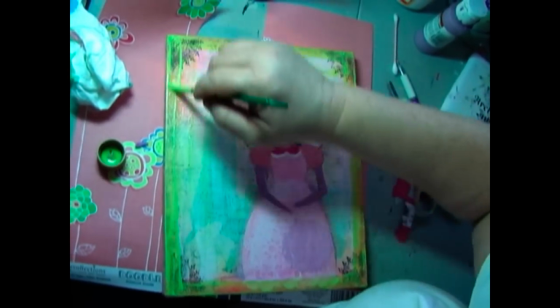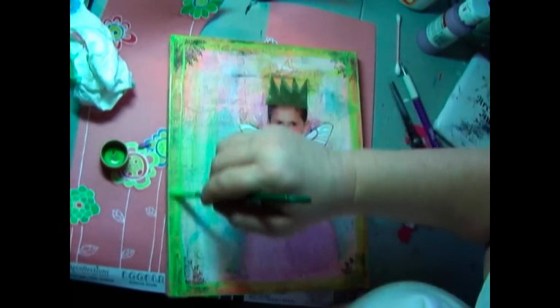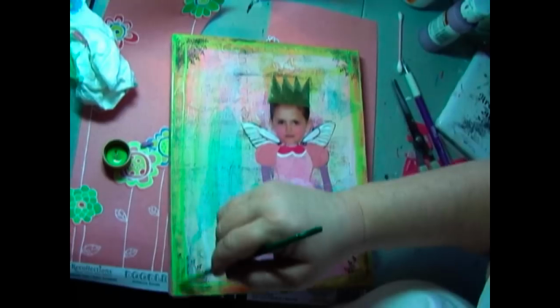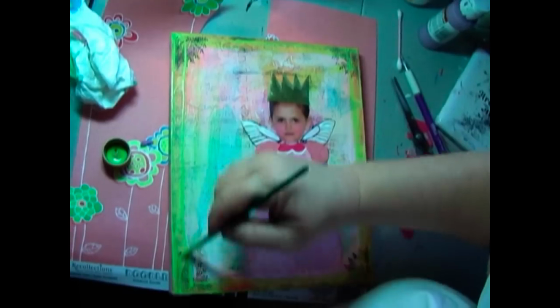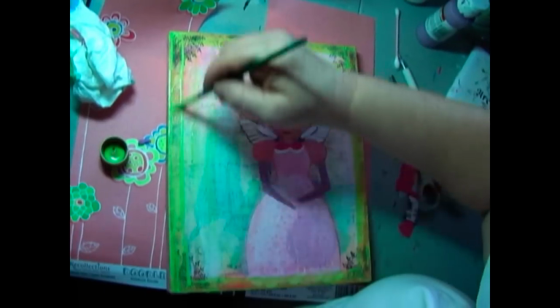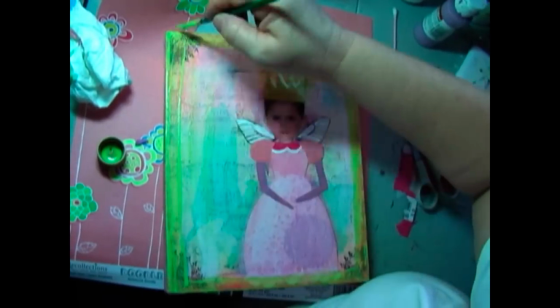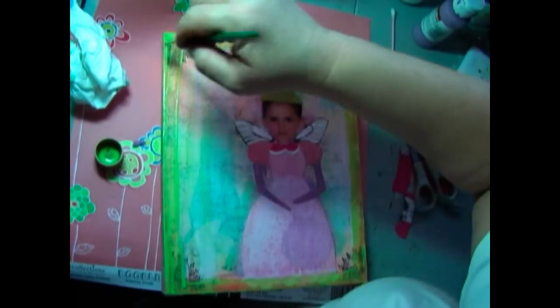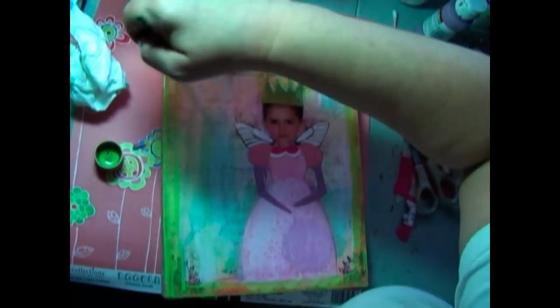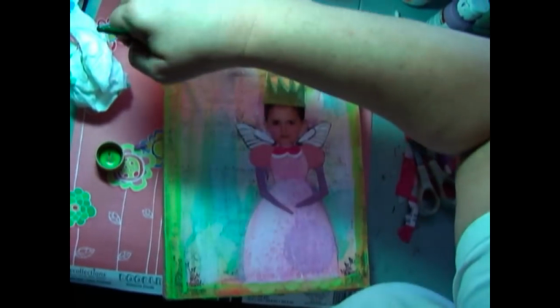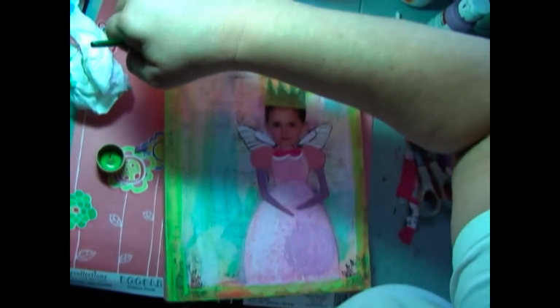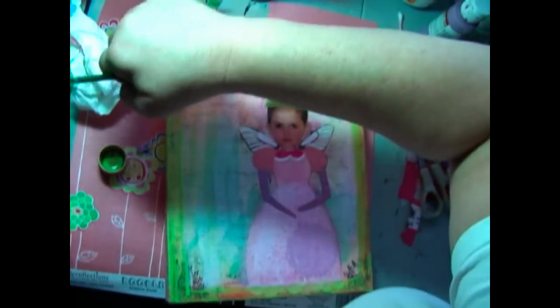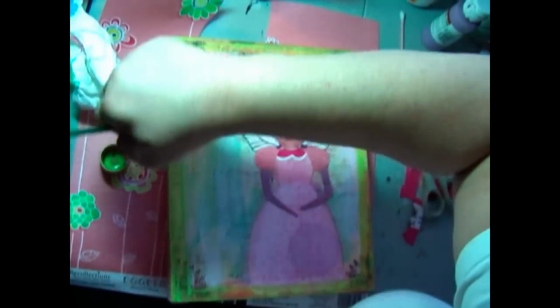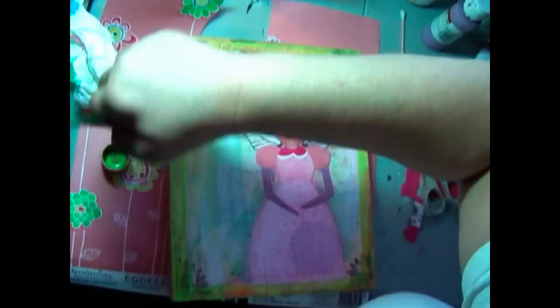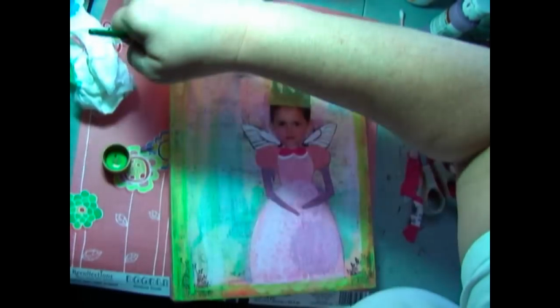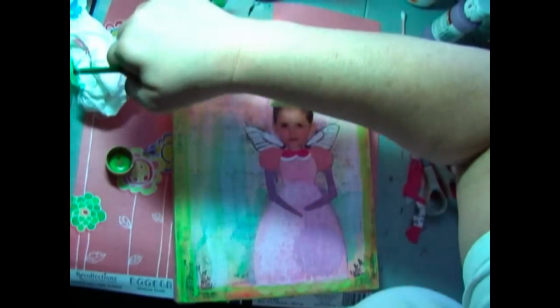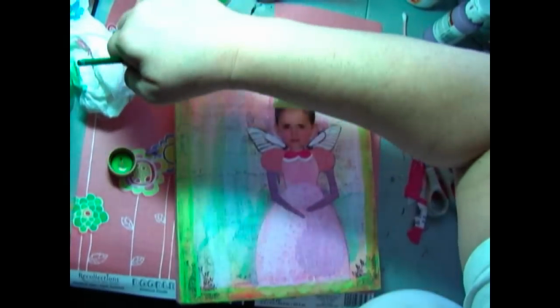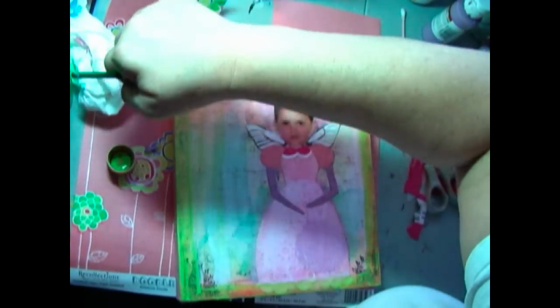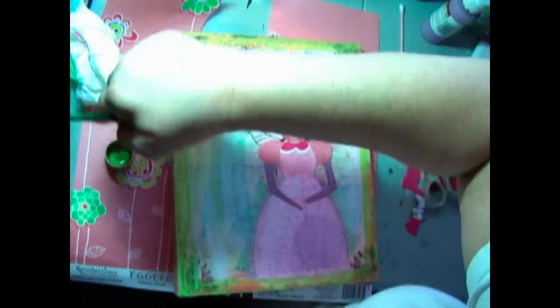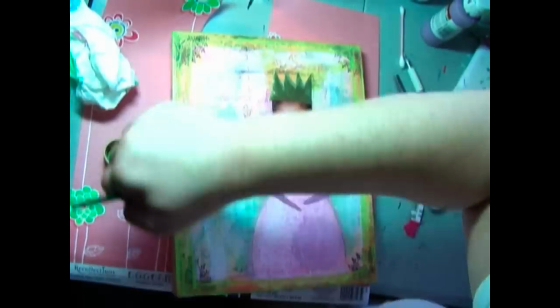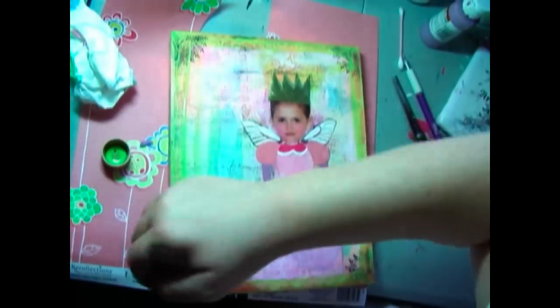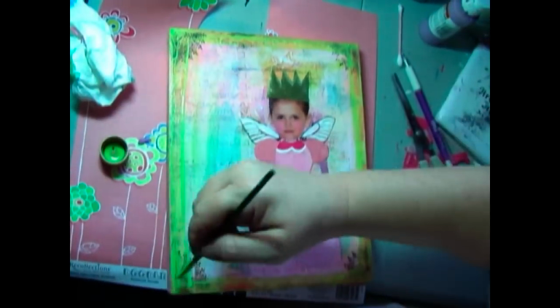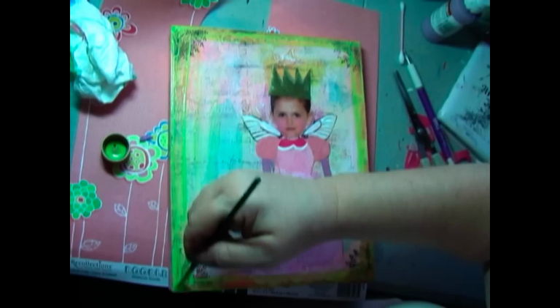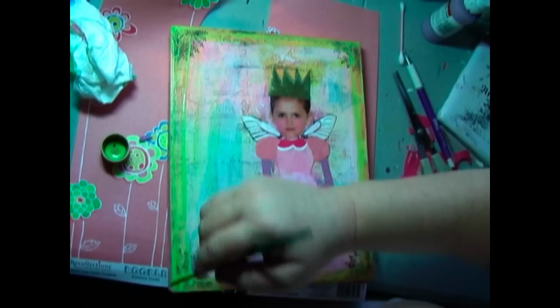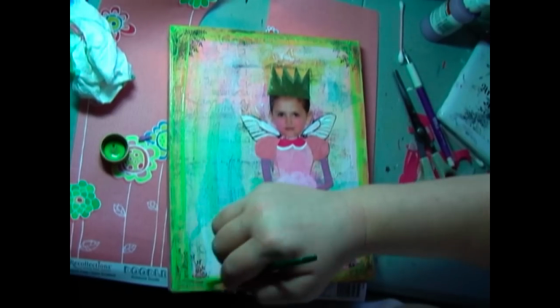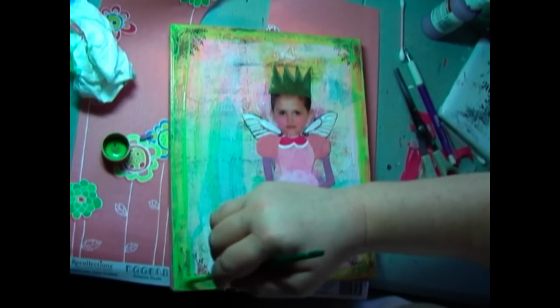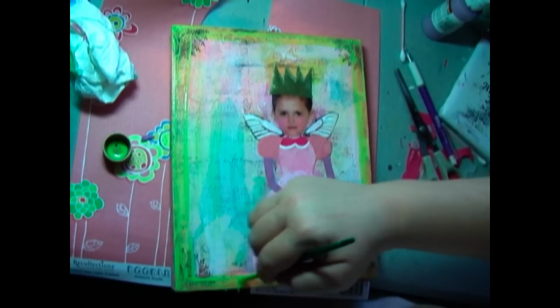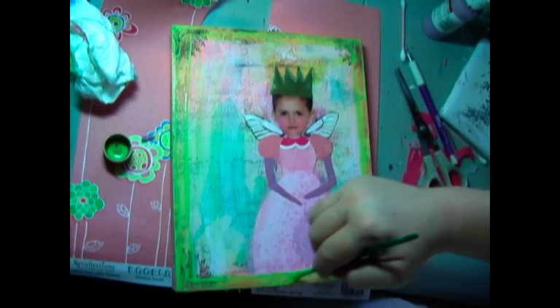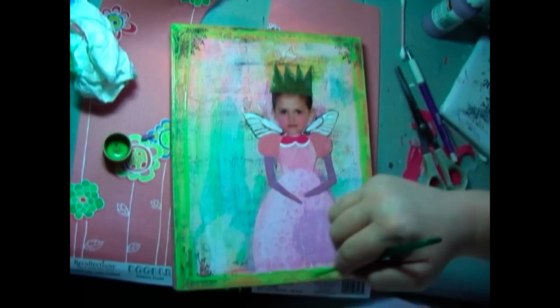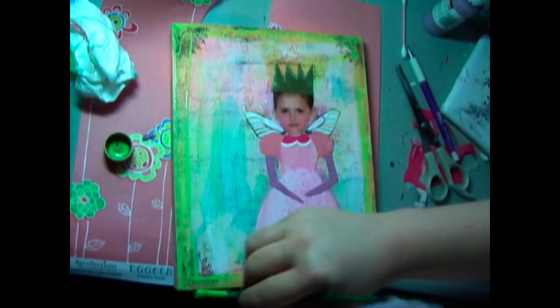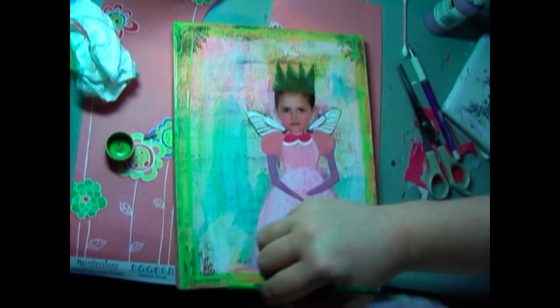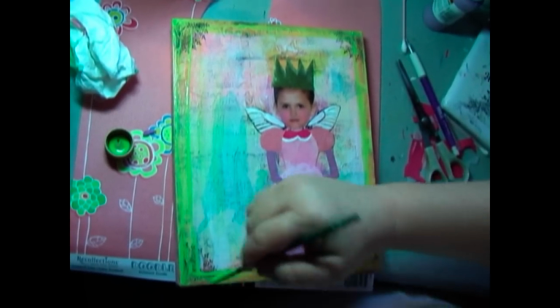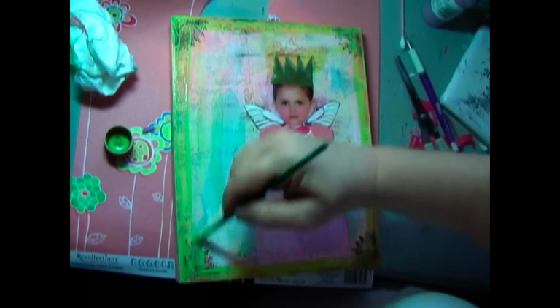Squee is the framing queen. I am not. But Squee is very, very good.